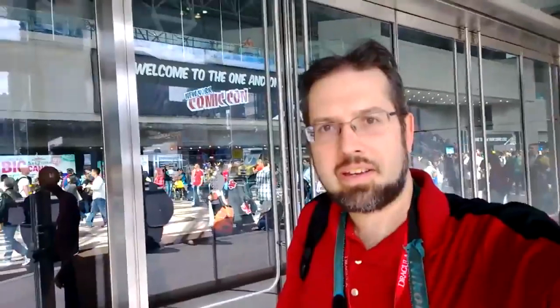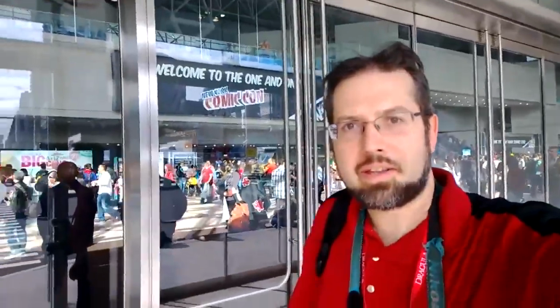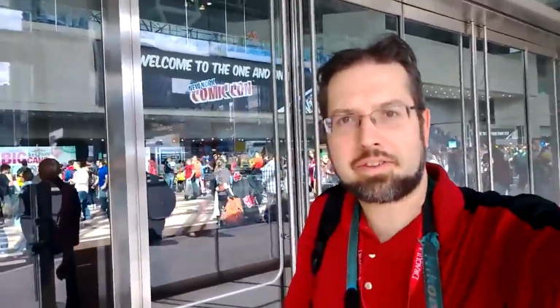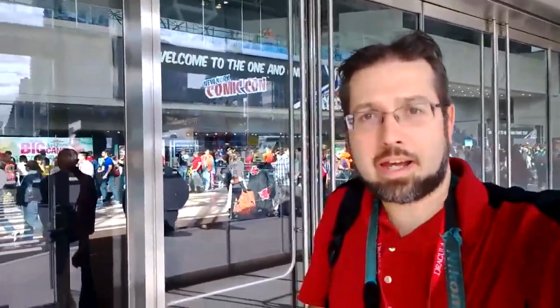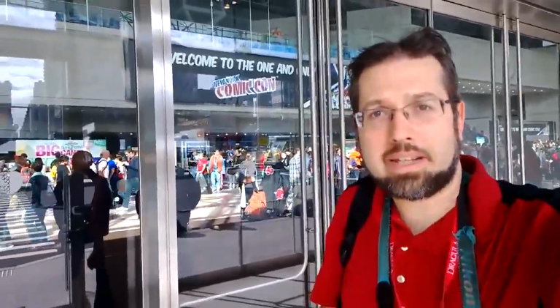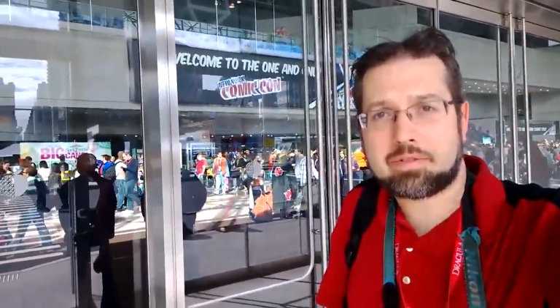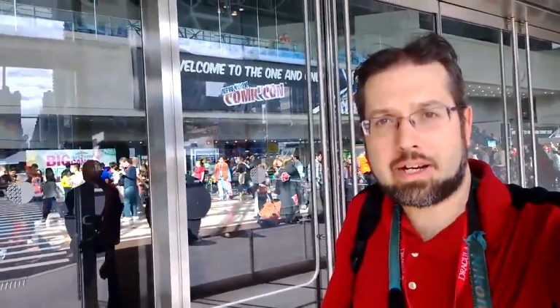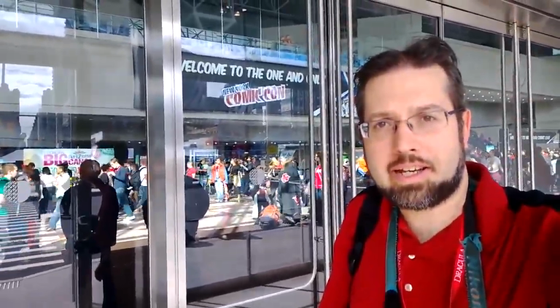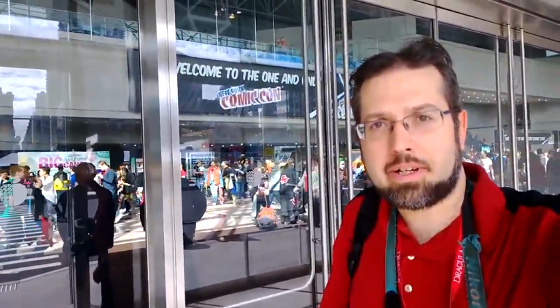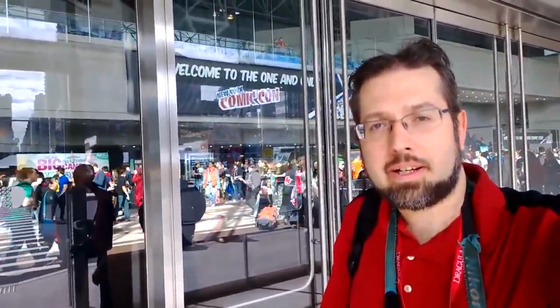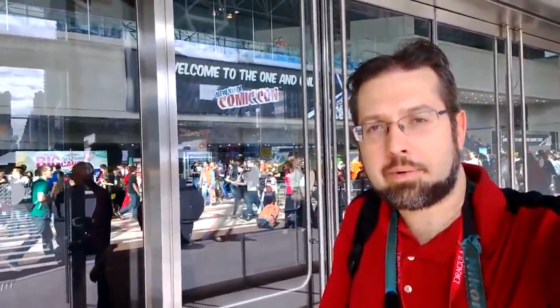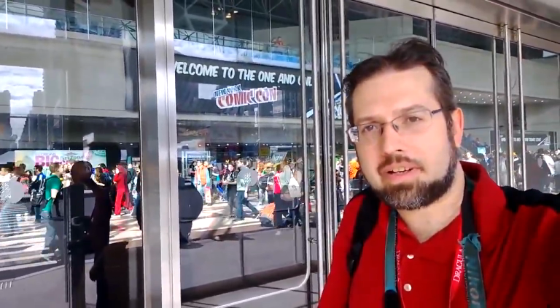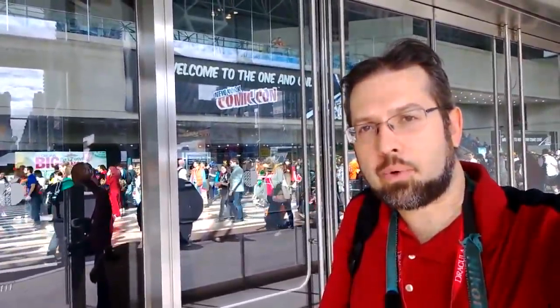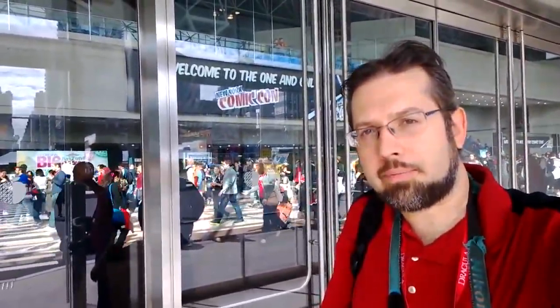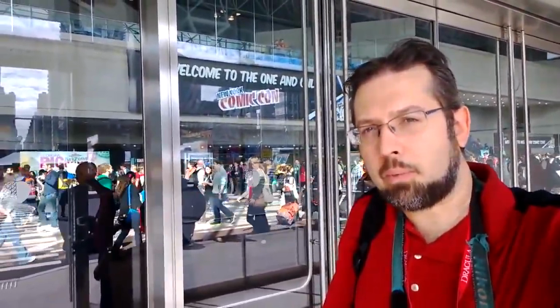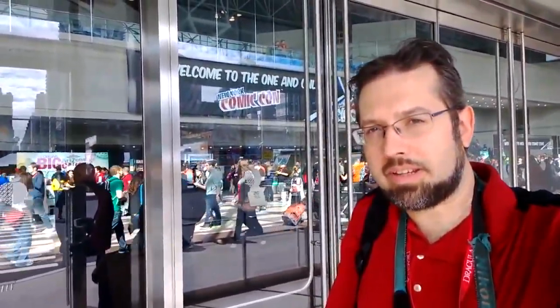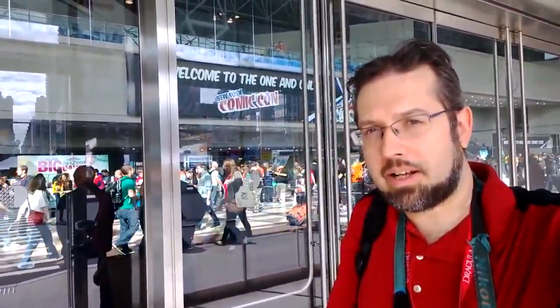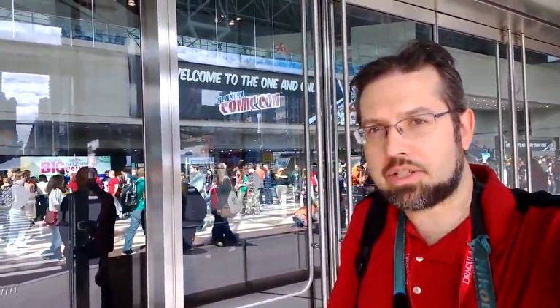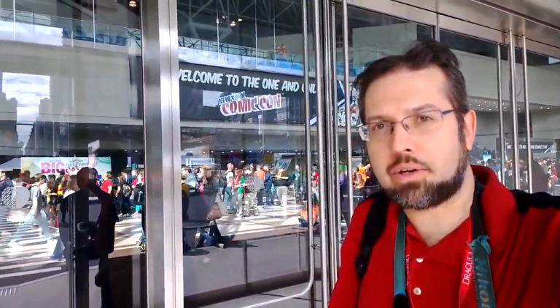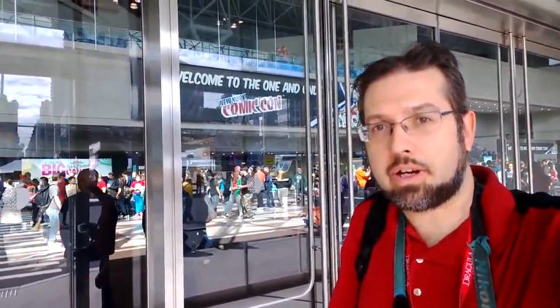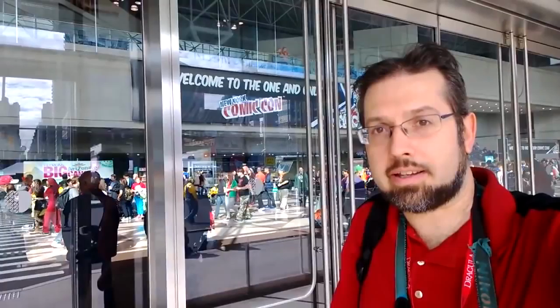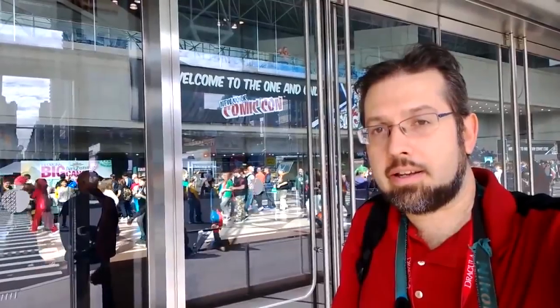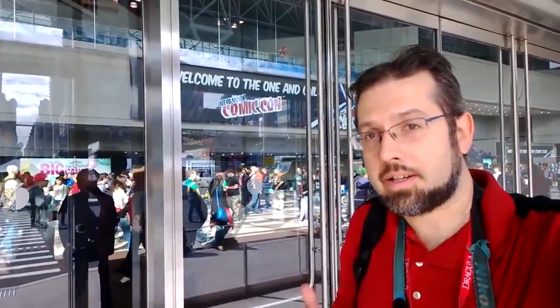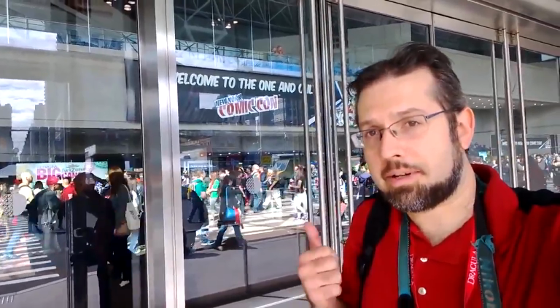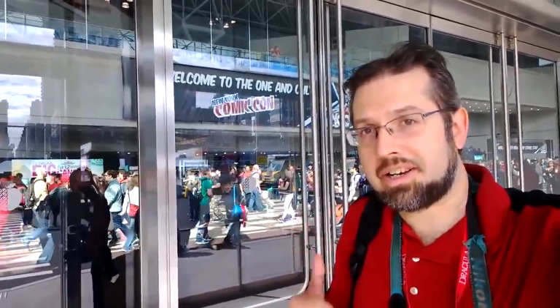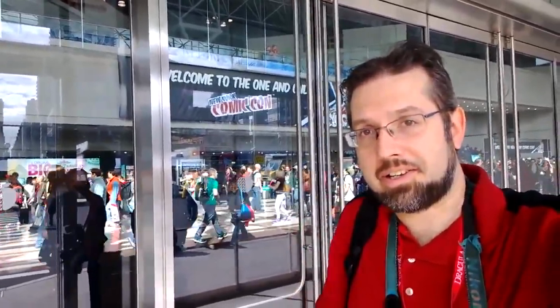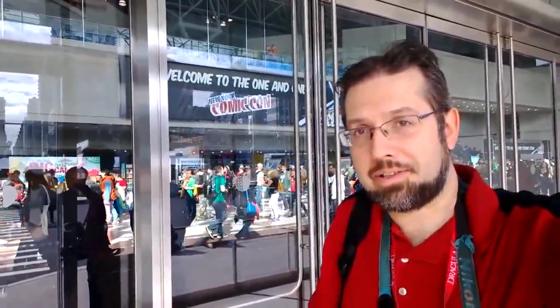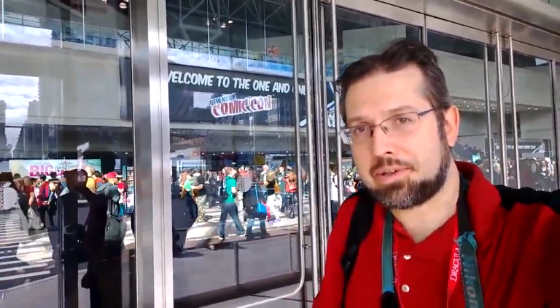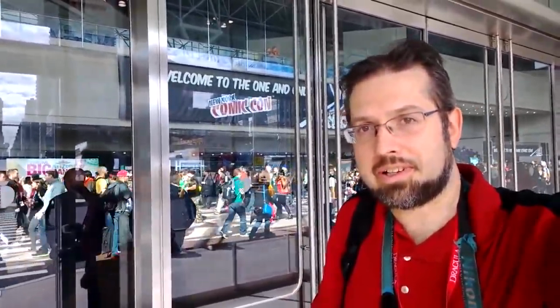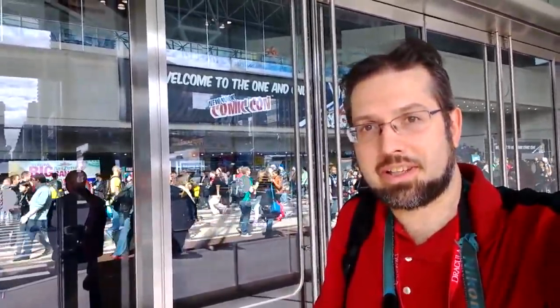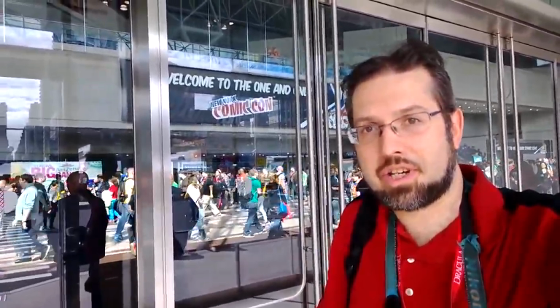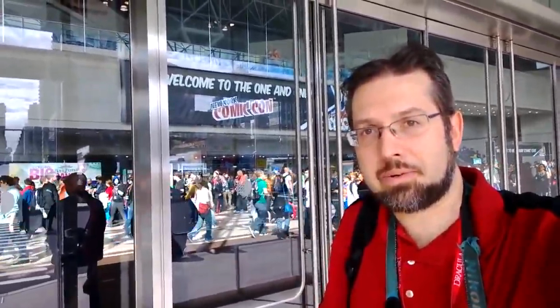Hey there, this is Adam Lane from Pocketnow. I'm going to find out what kind of mobile technology is going on at Comic-Con in New York. Let's check it out.